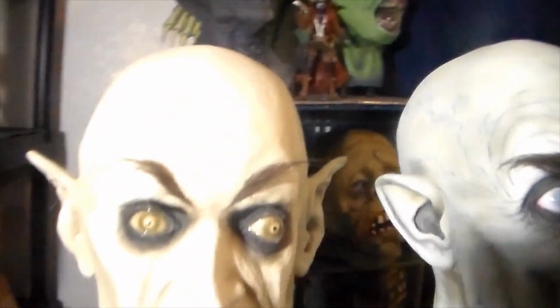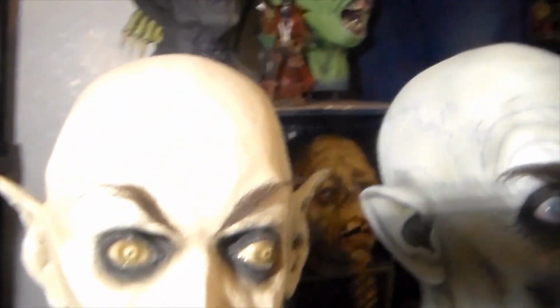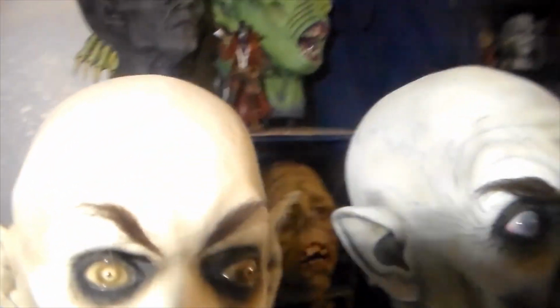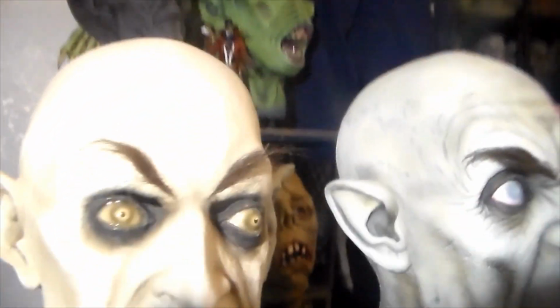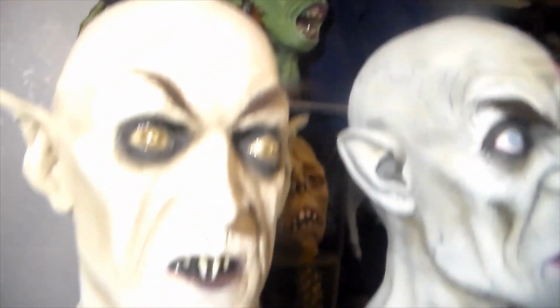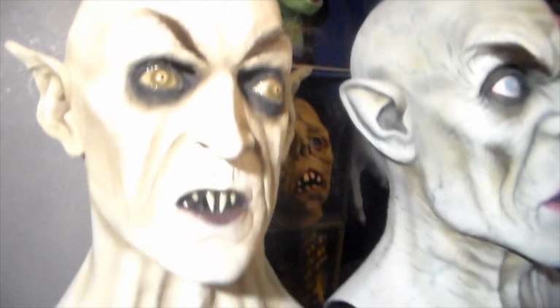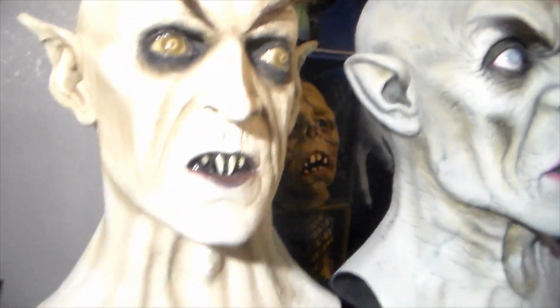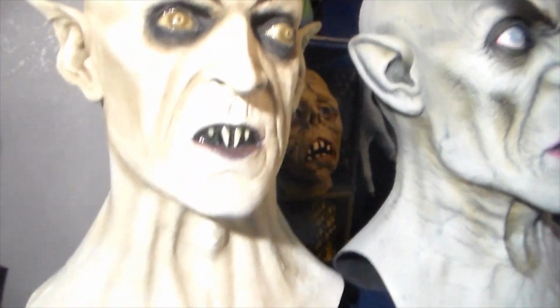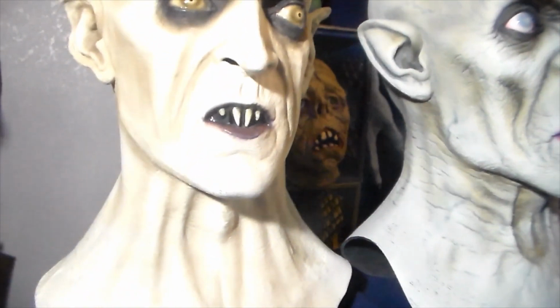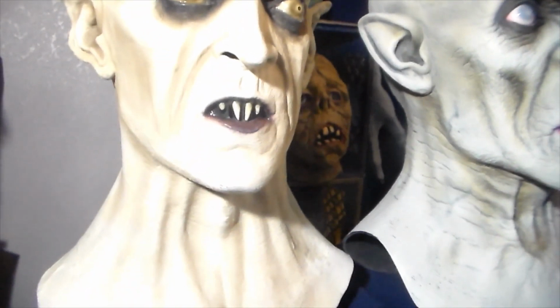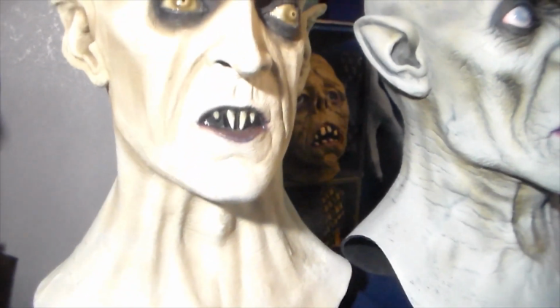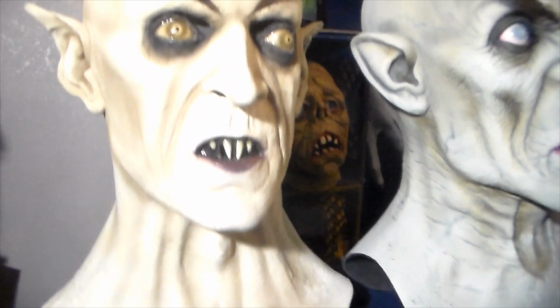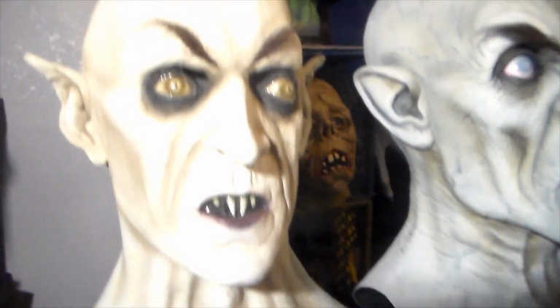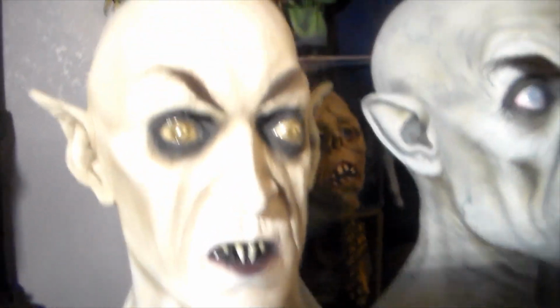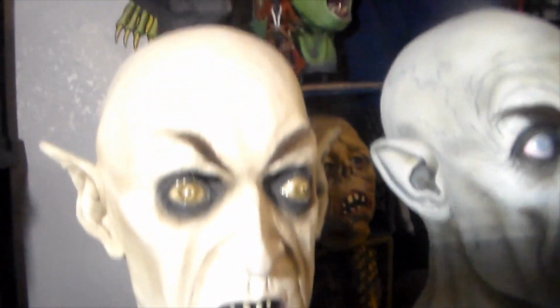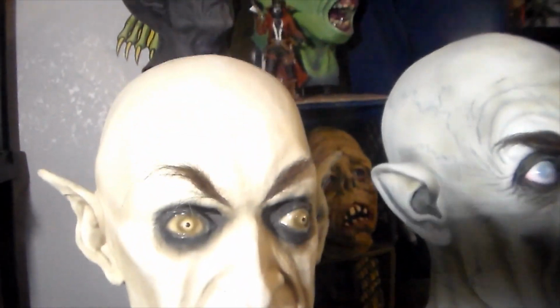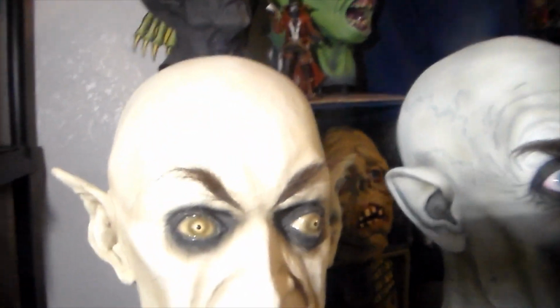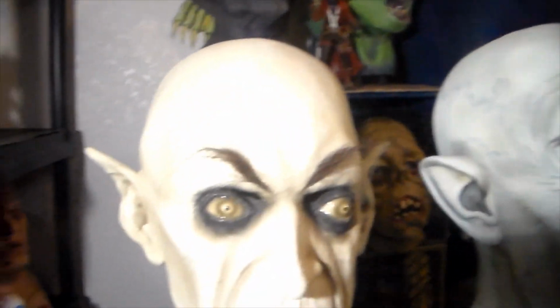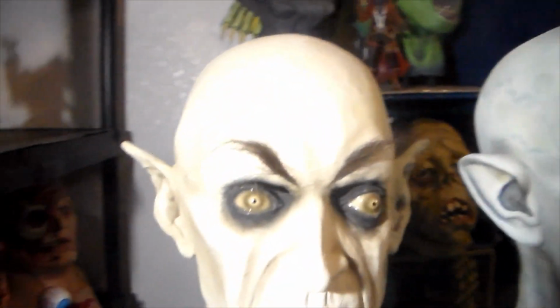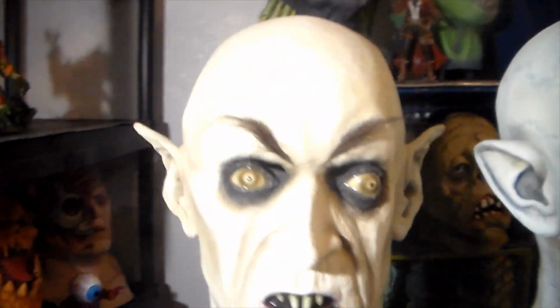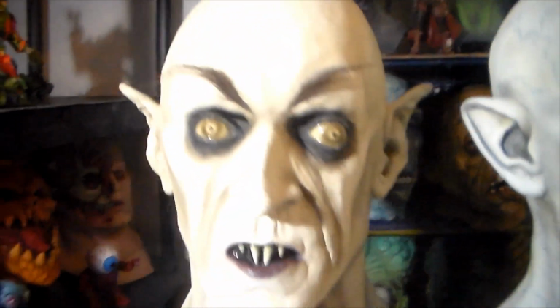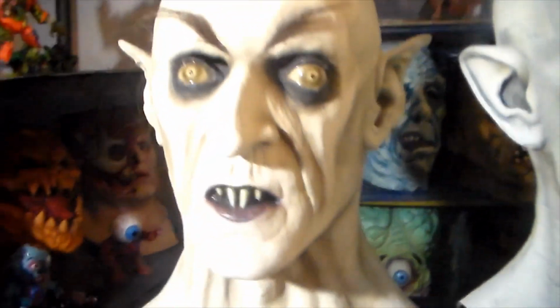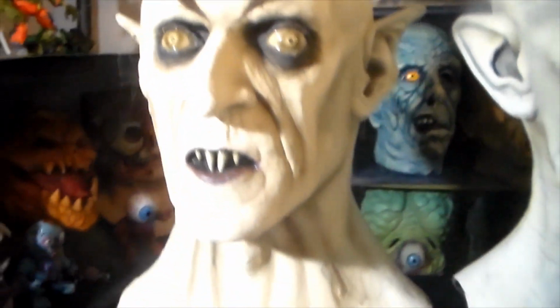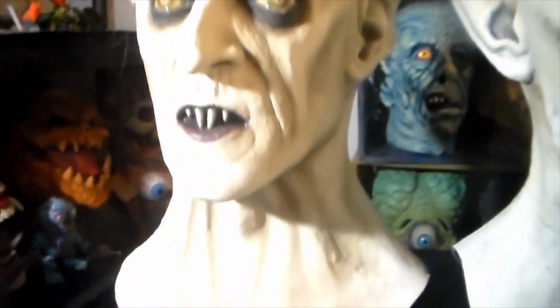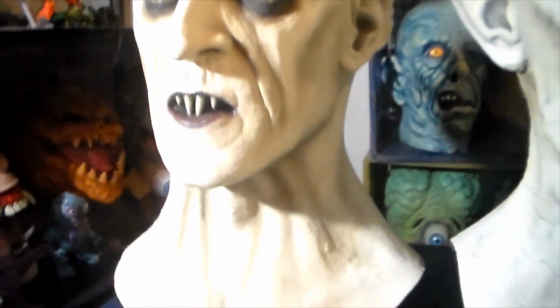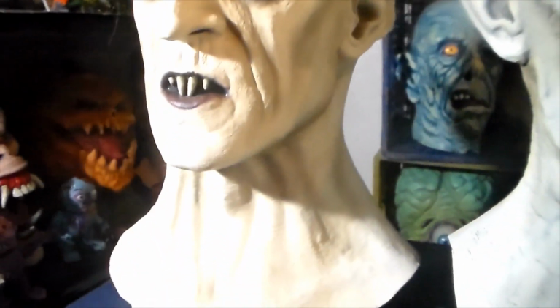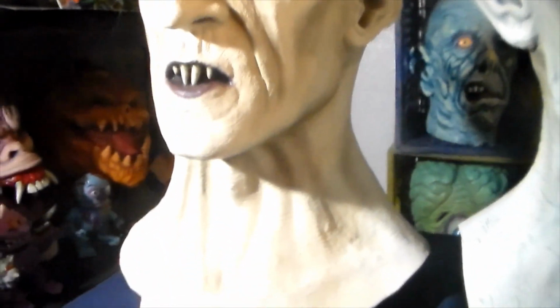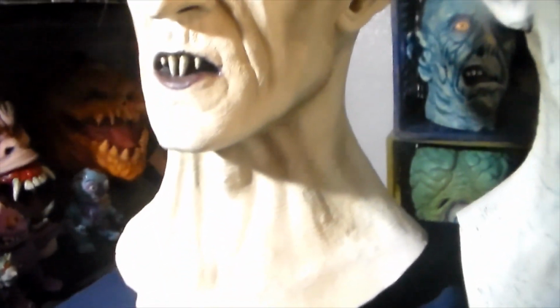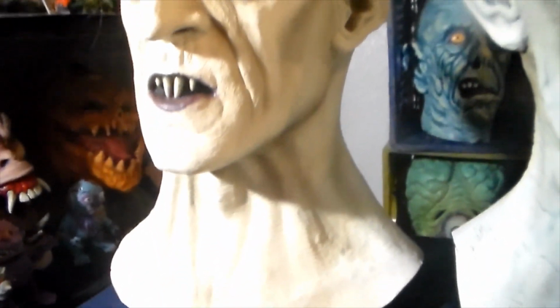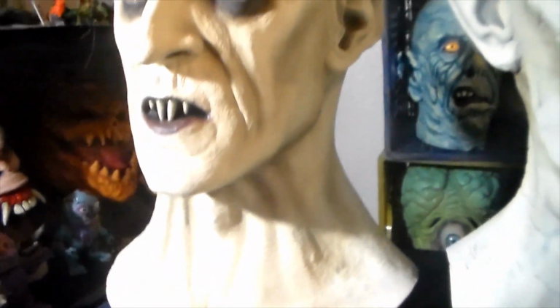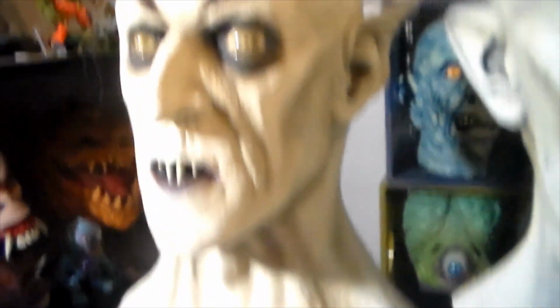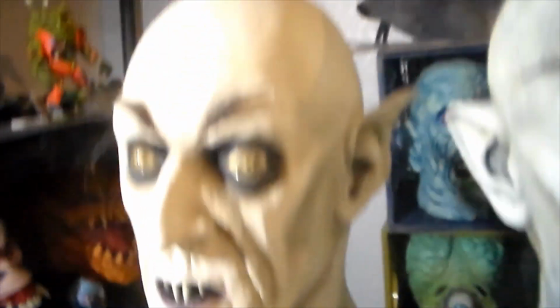First off is Nosferatu himself, the King of the Vampires. Really amazing.